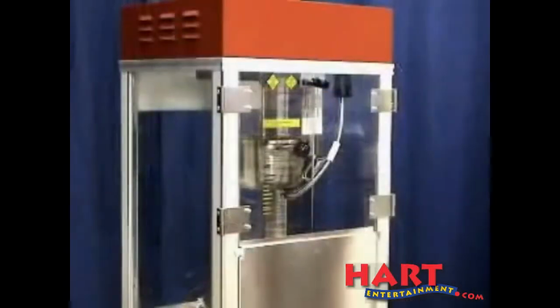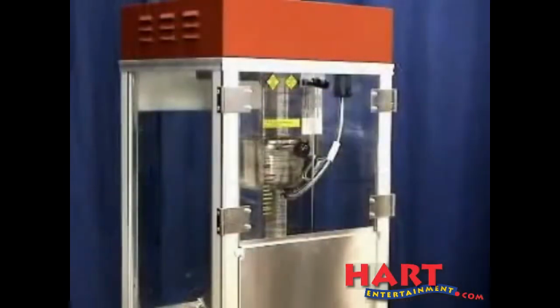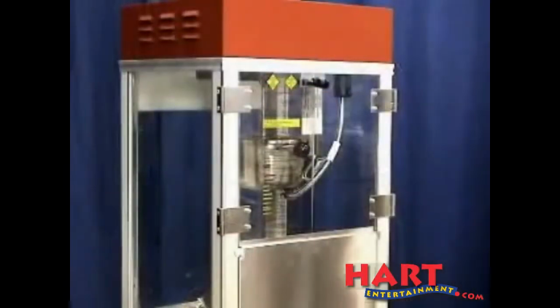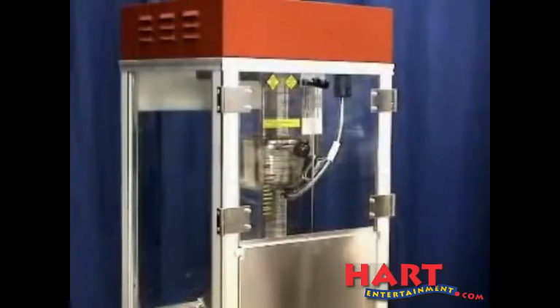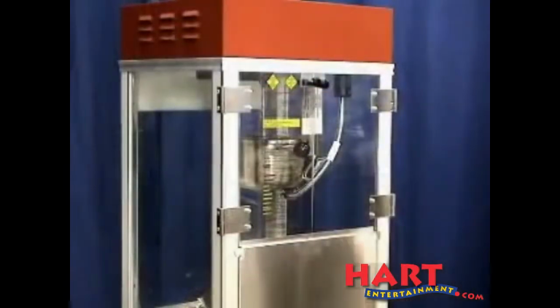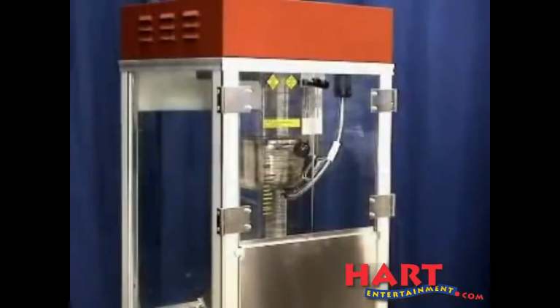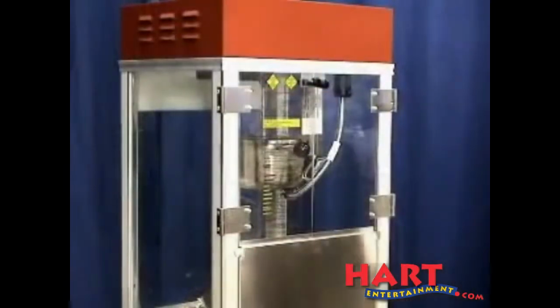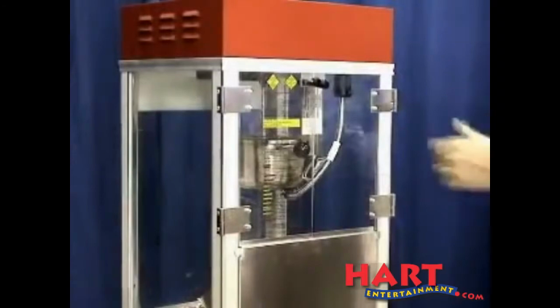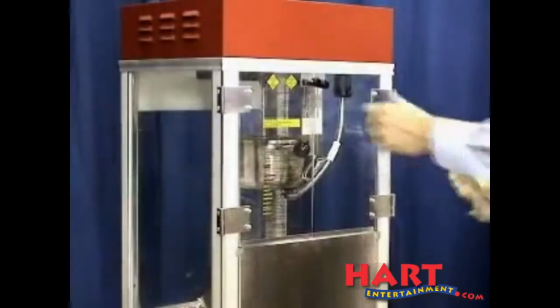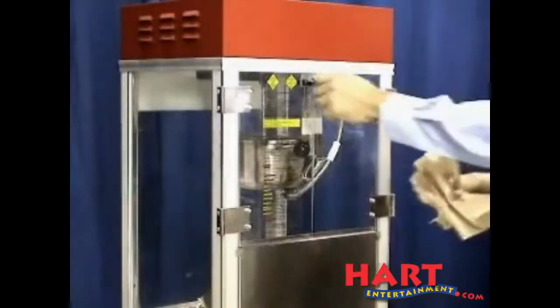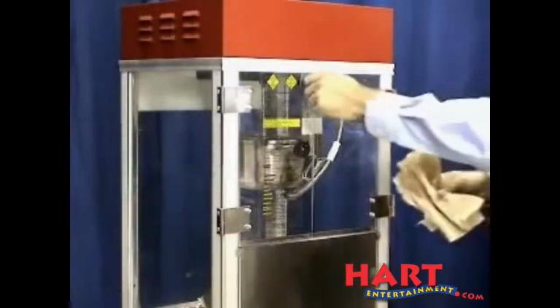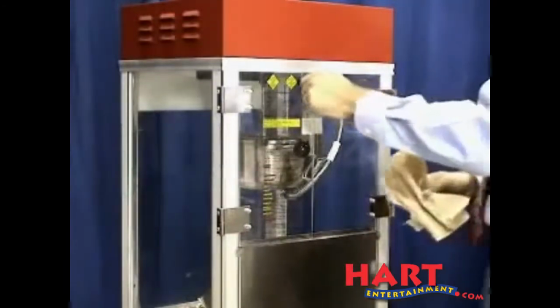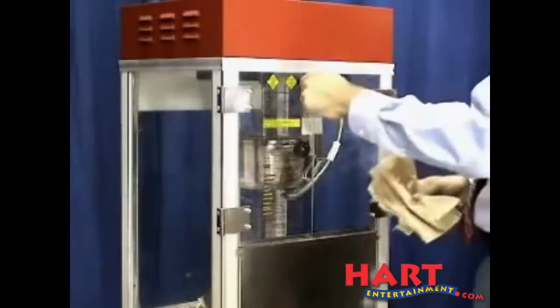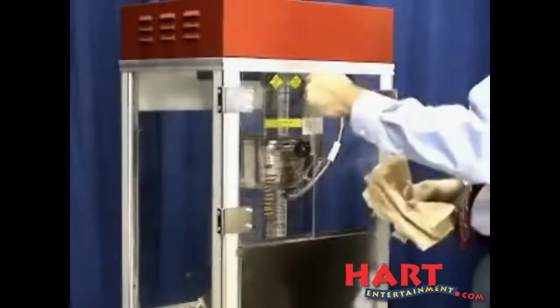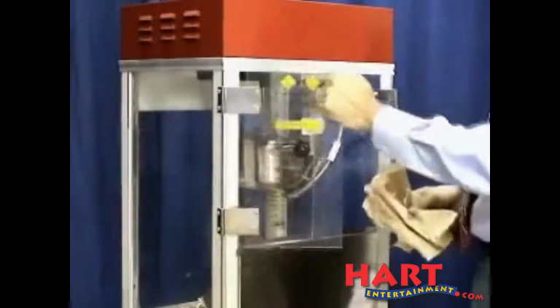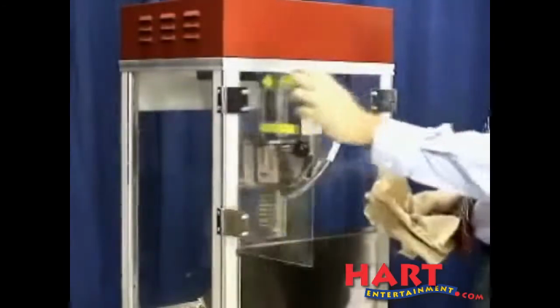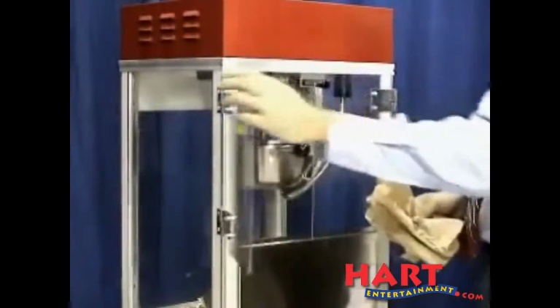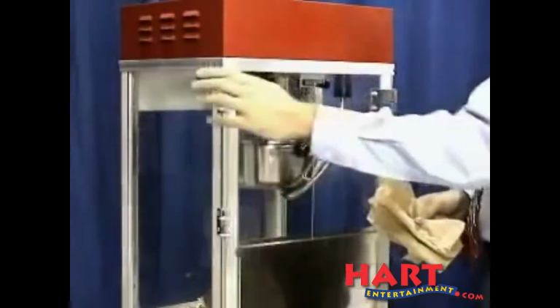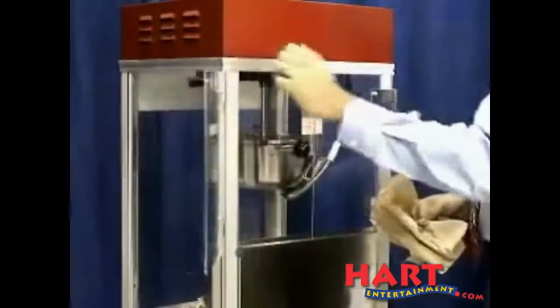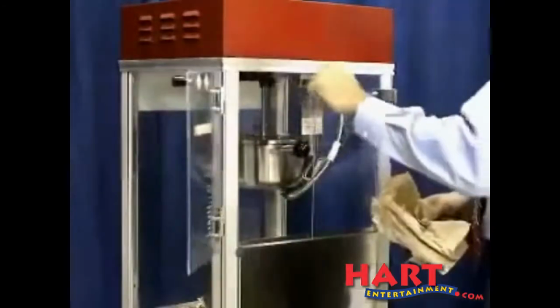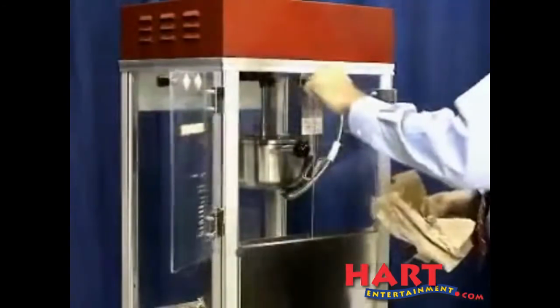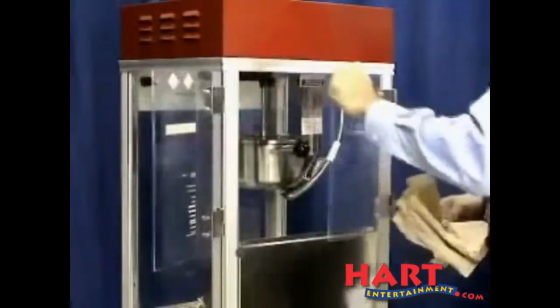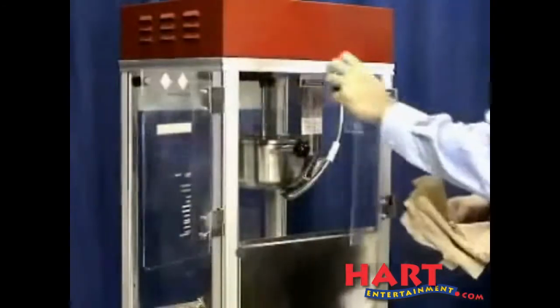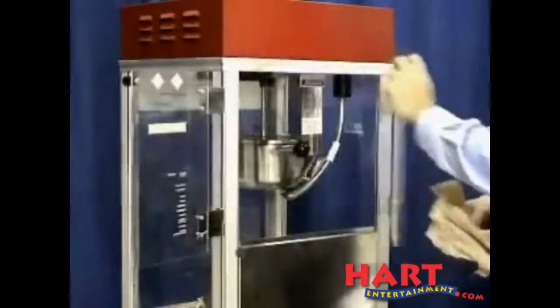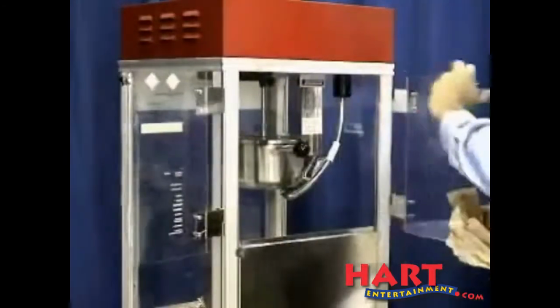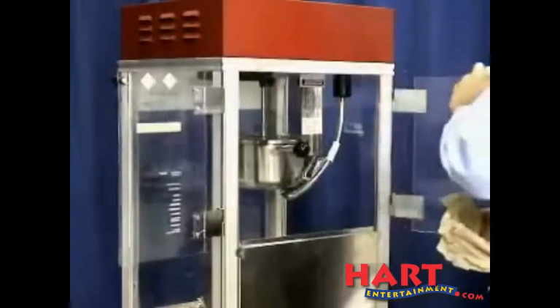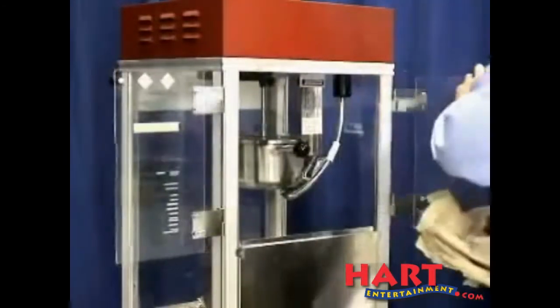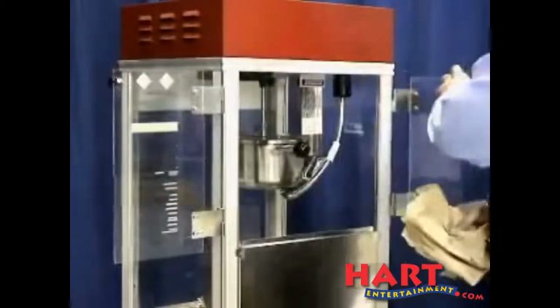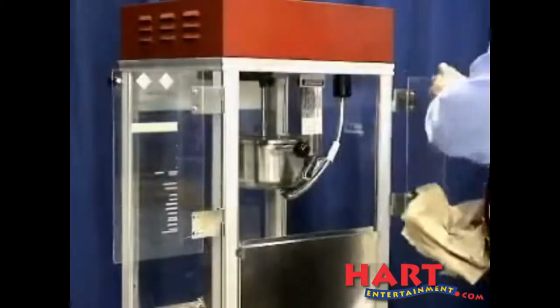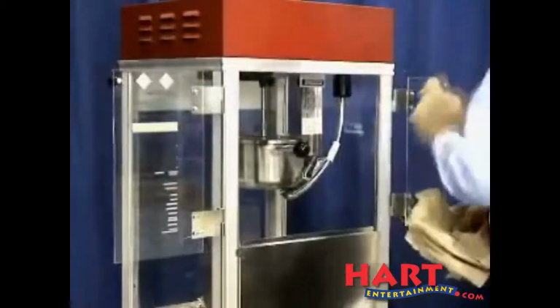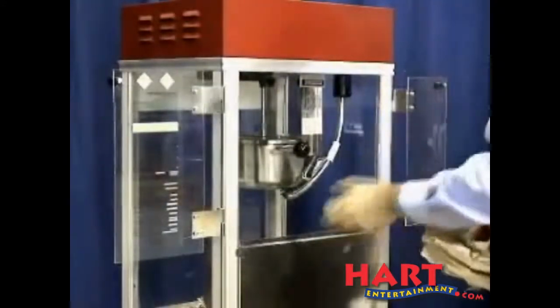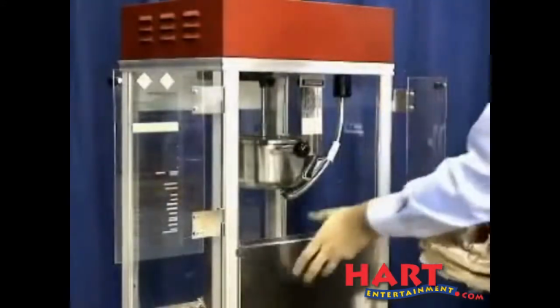When you are ready to clean the kettle, please allow it to completely cool down. It will take about 30 minutes.